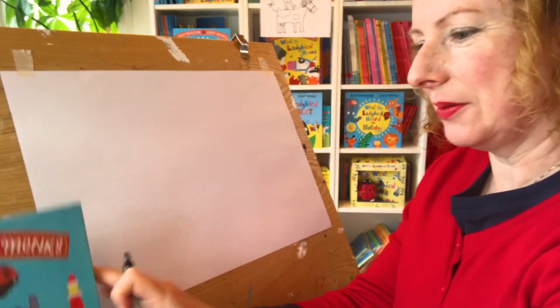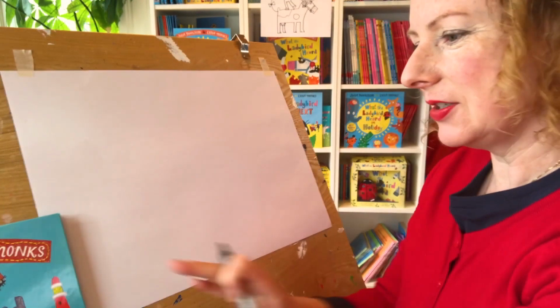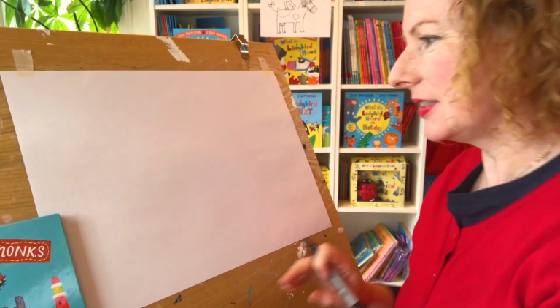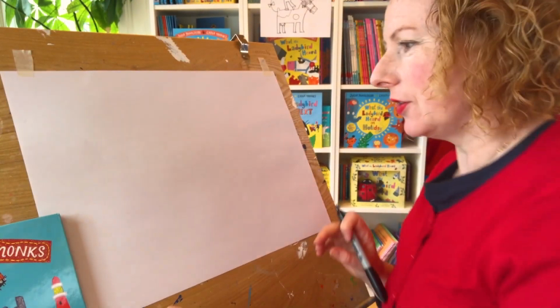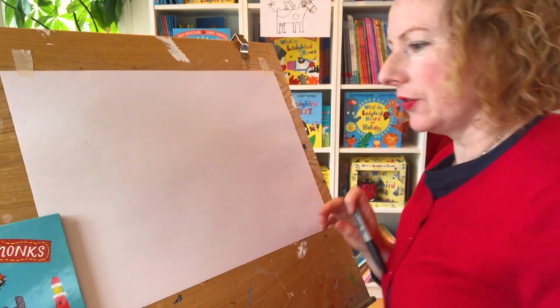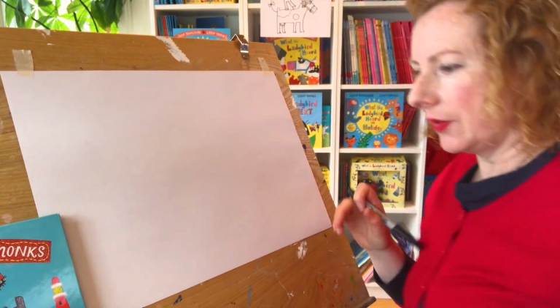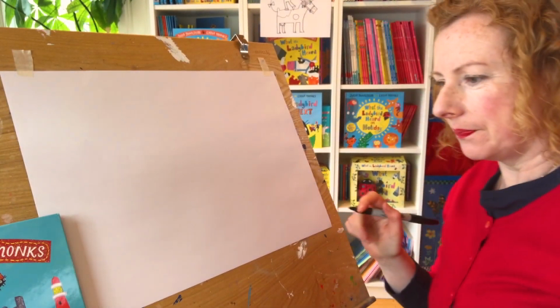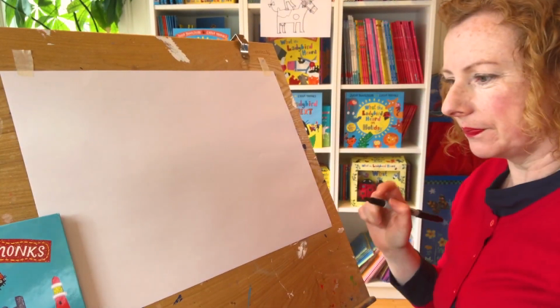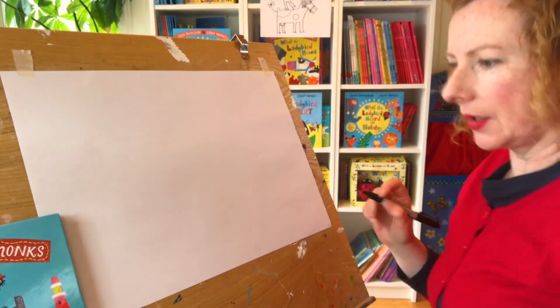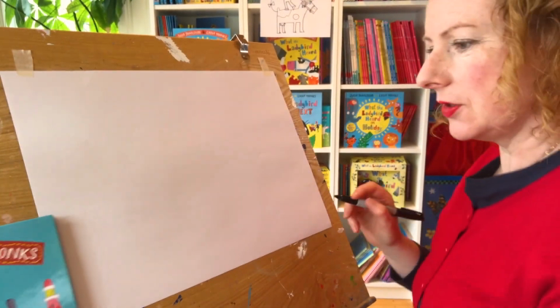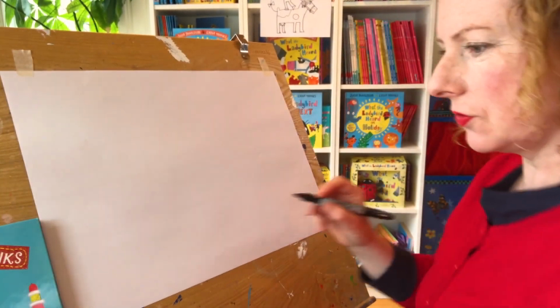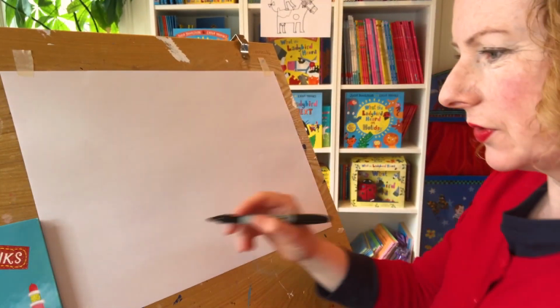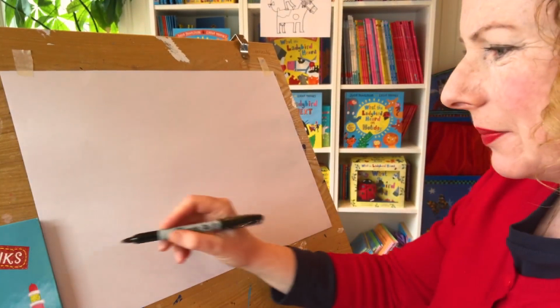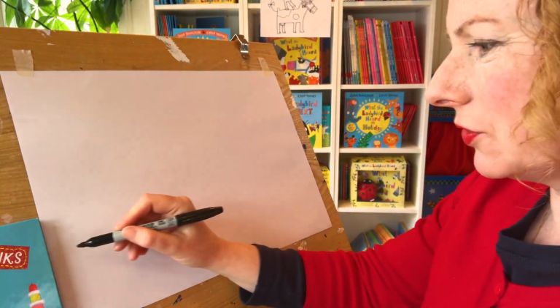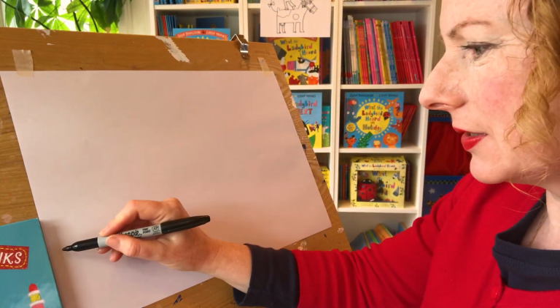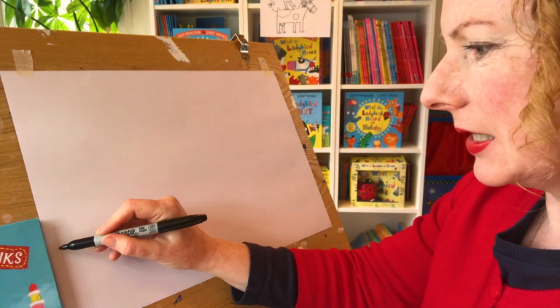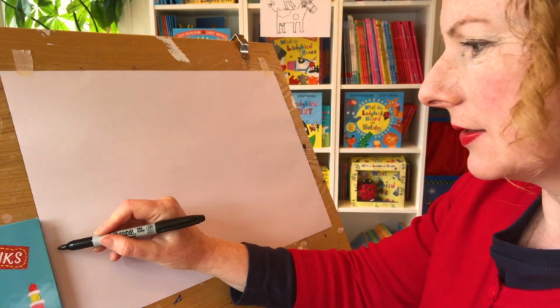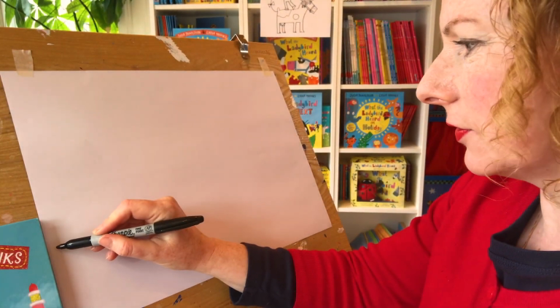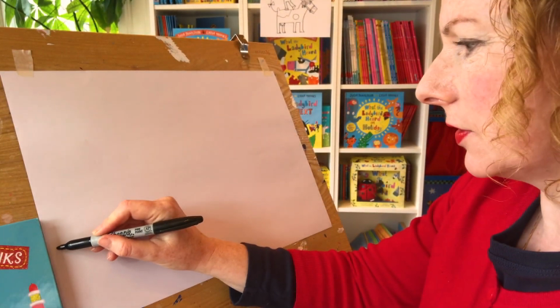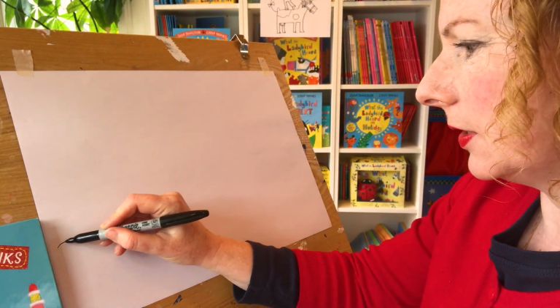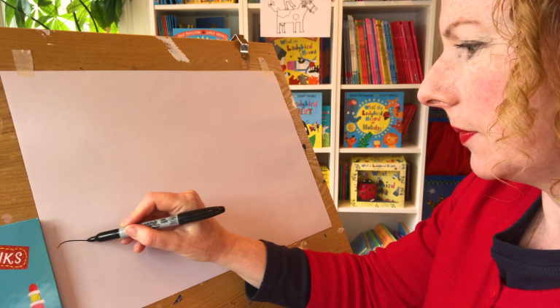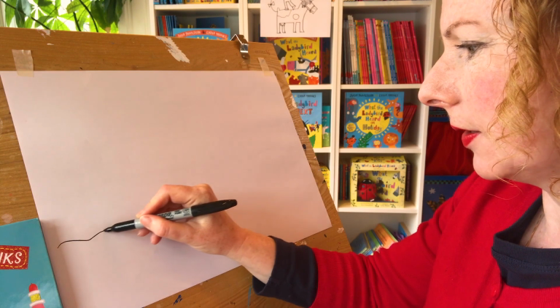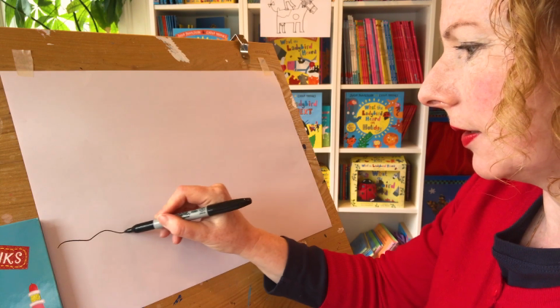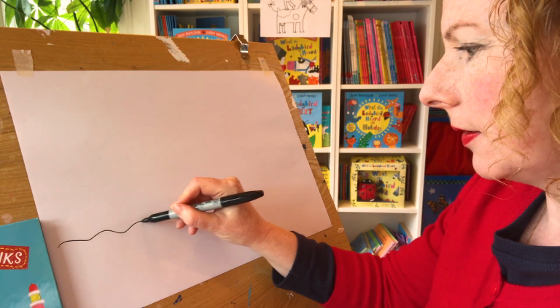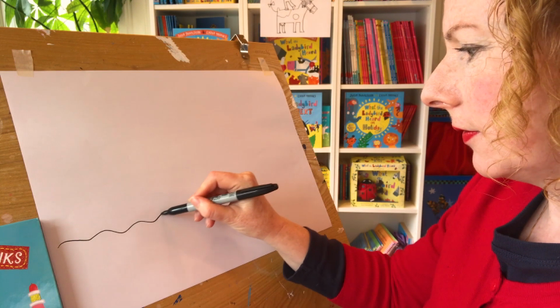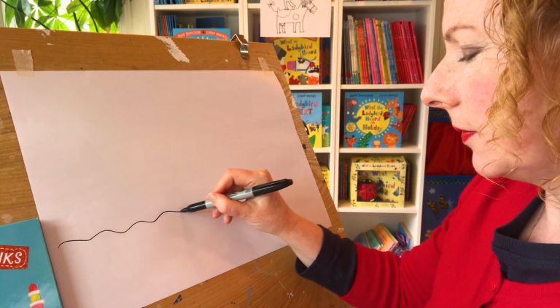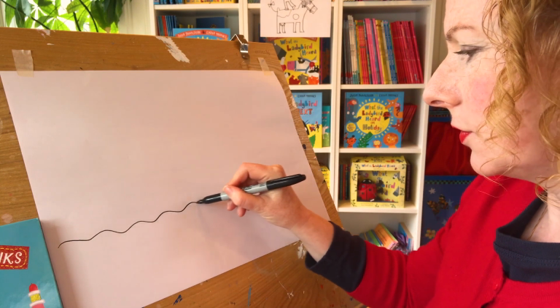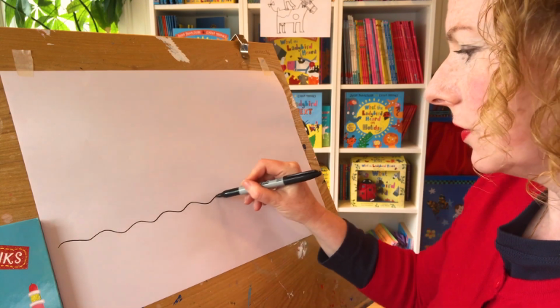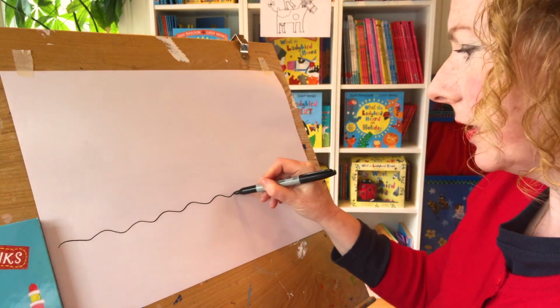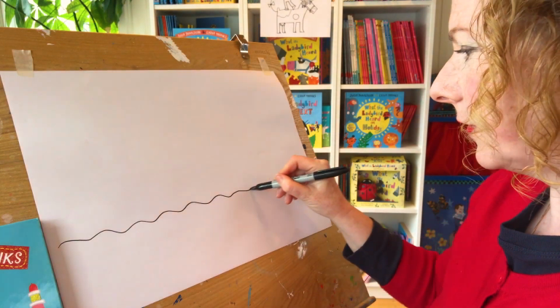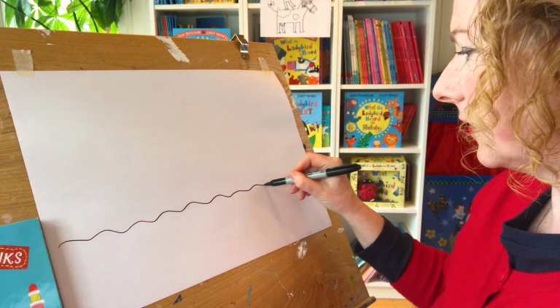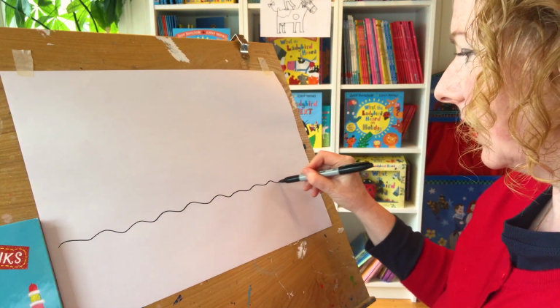I'm going to start - I might draw the sea to start, just so we know where we're going. So I'm going to draw a line for the sea.